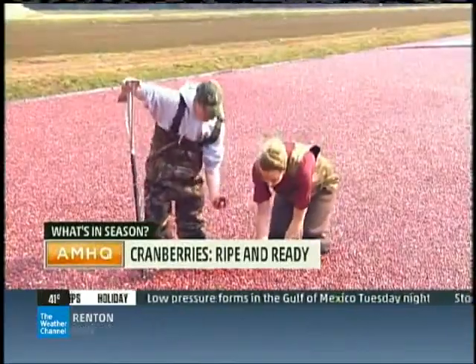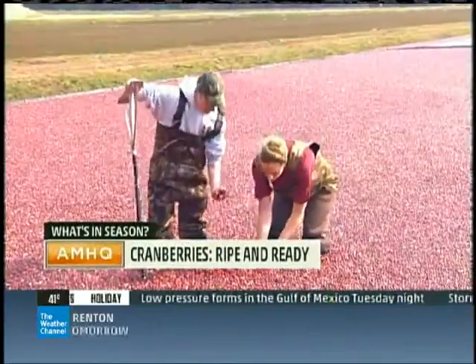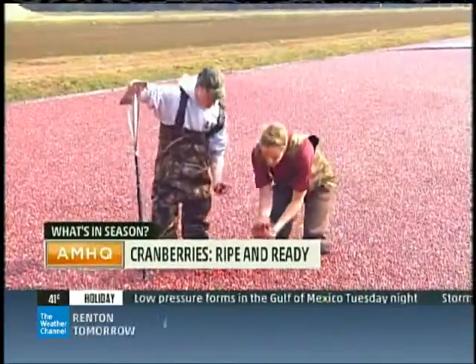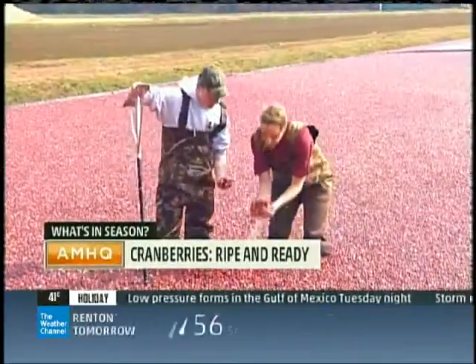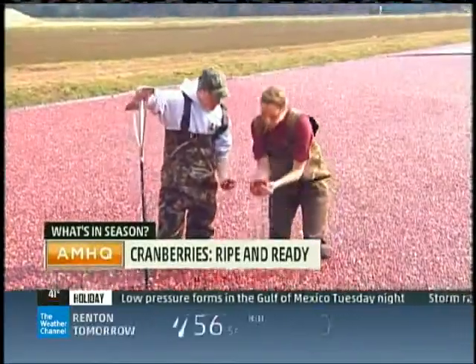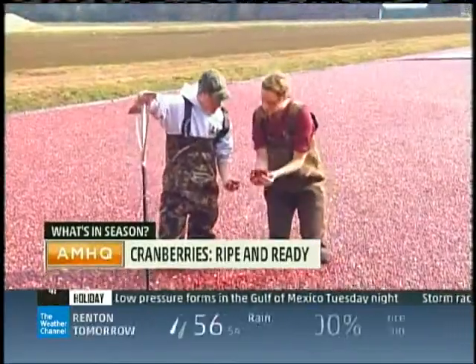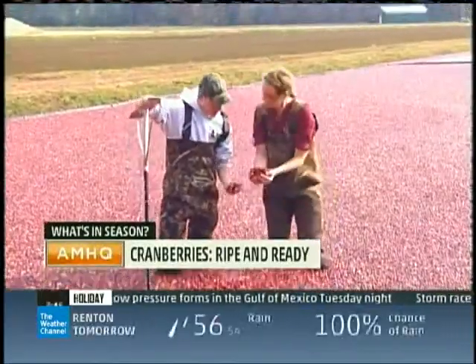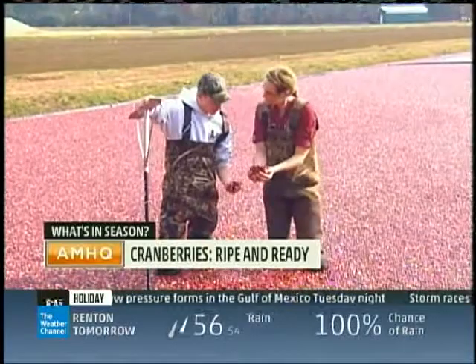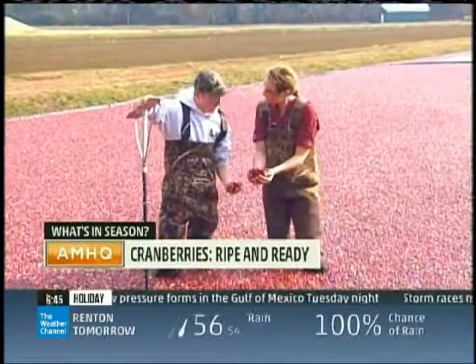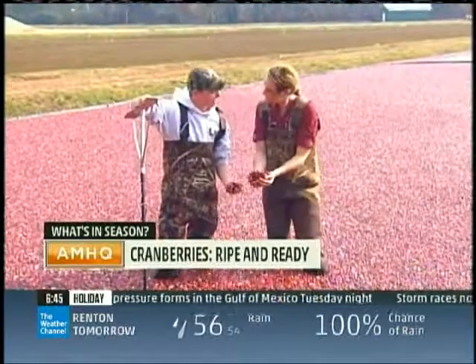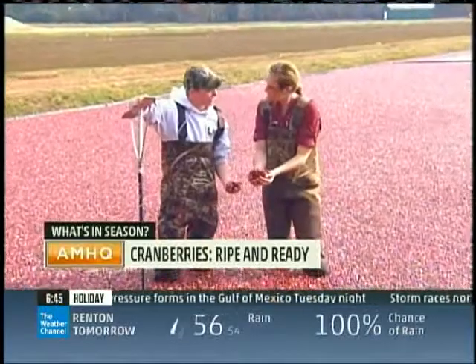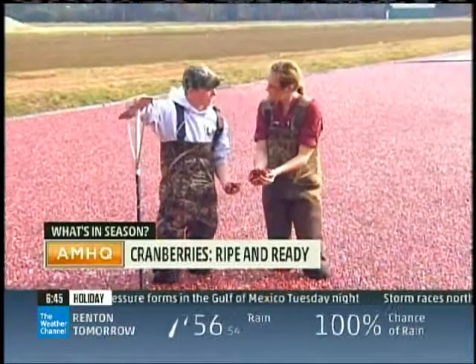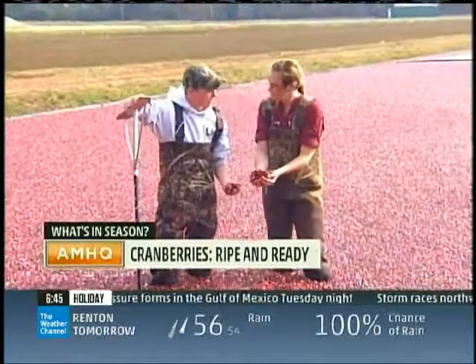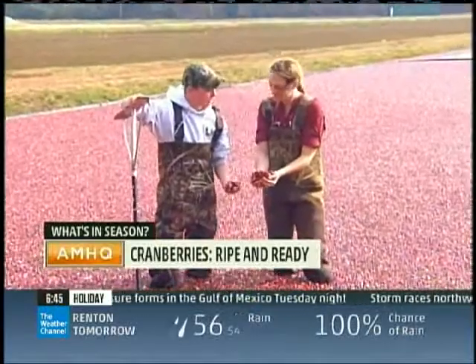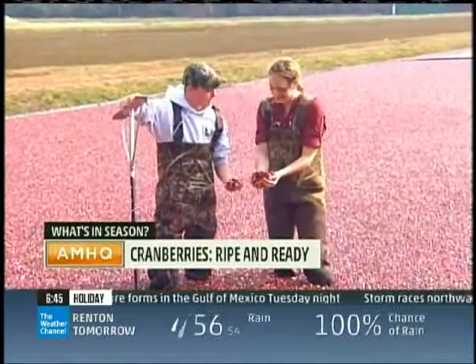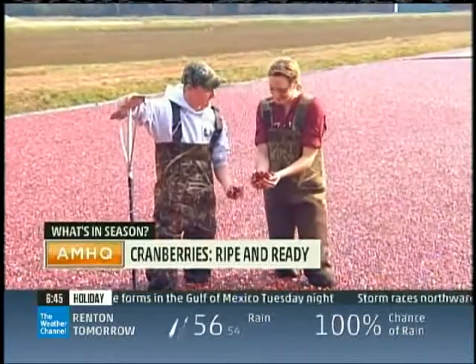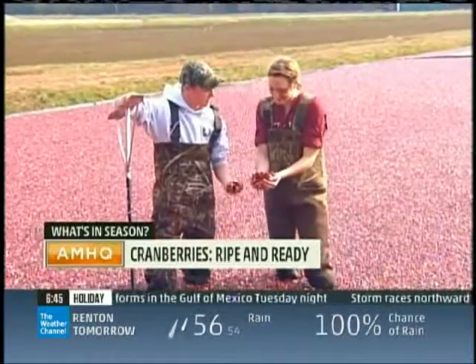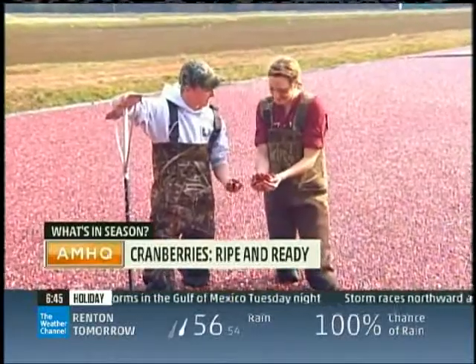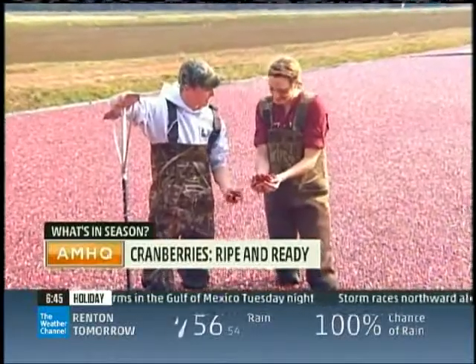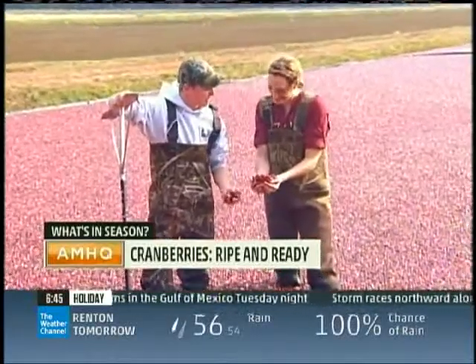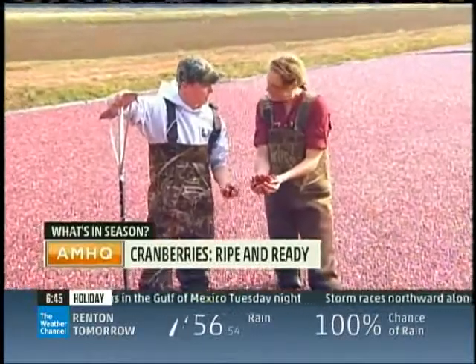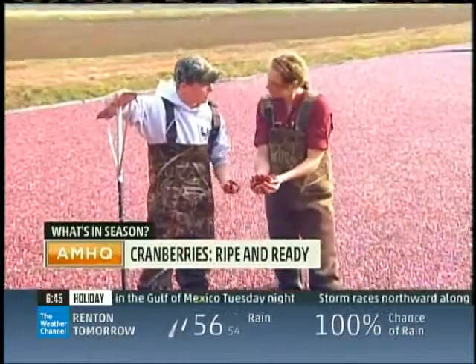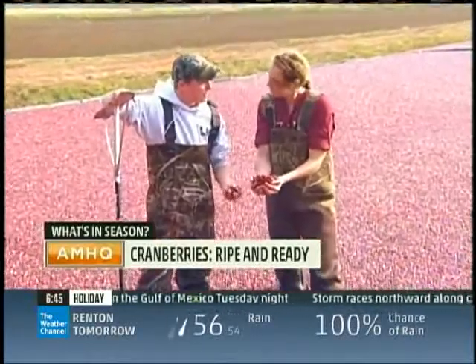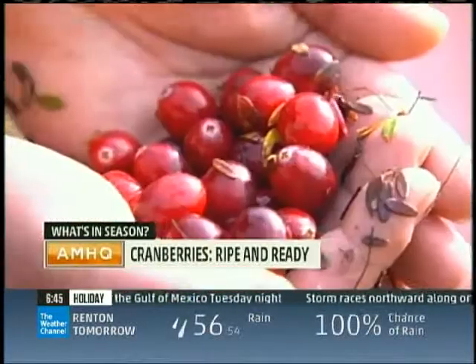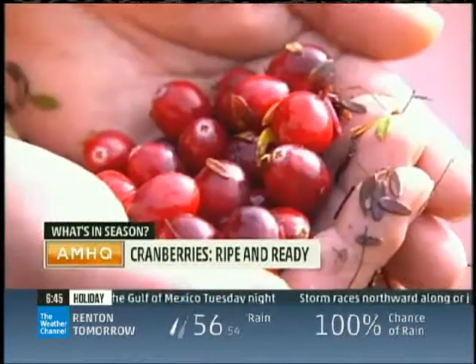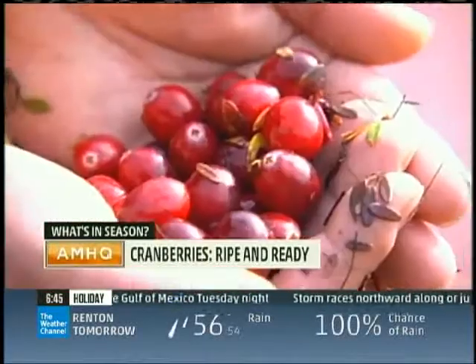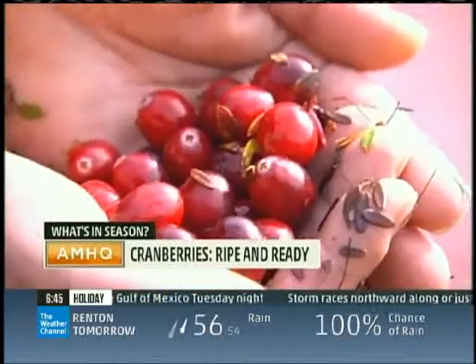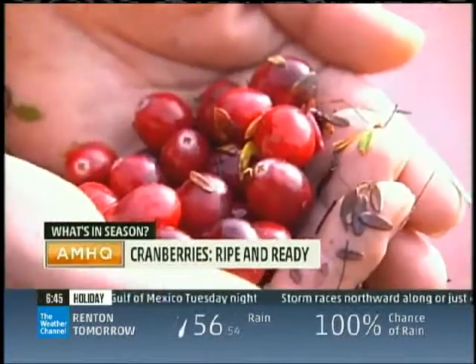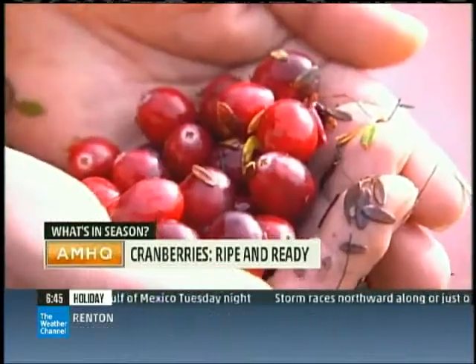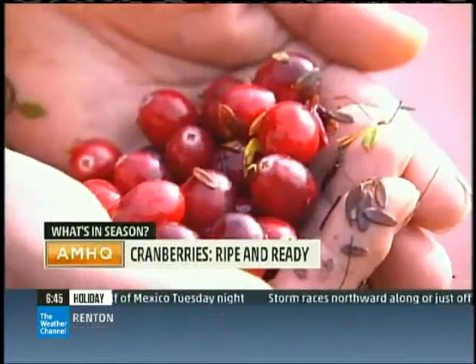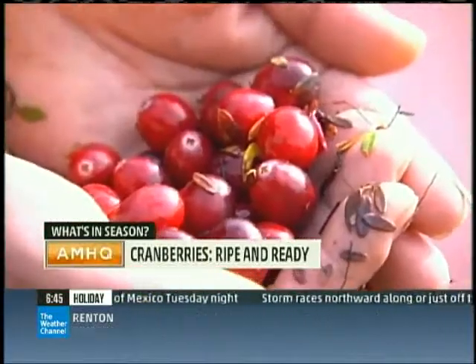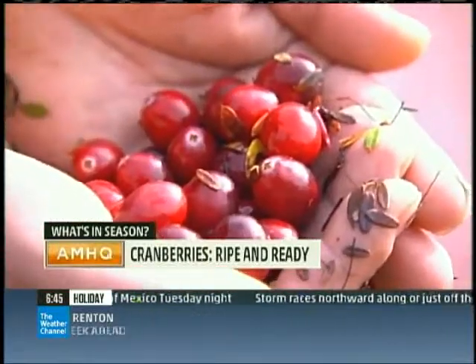These here are some great-looking cranberries. They're ripe, they're red, and that's why we're out here today ready to pick.